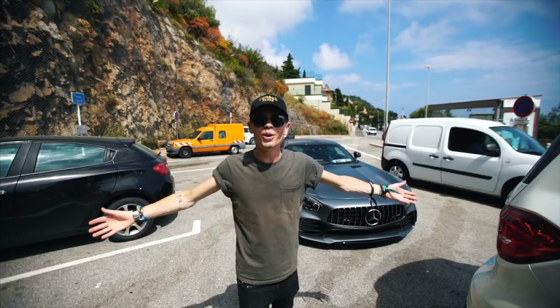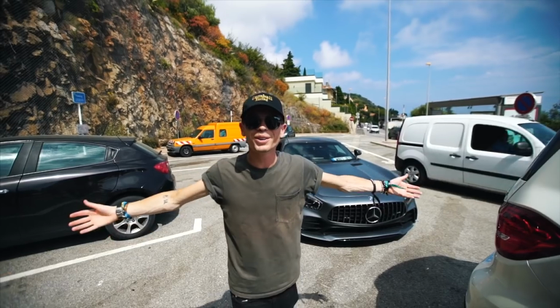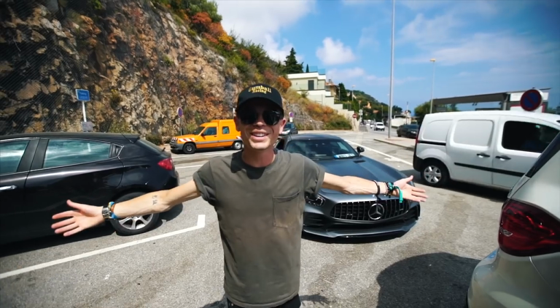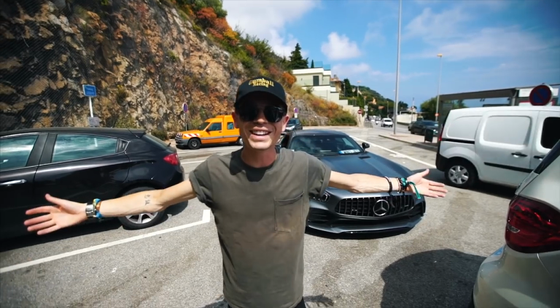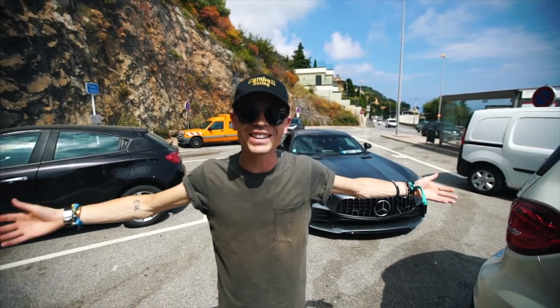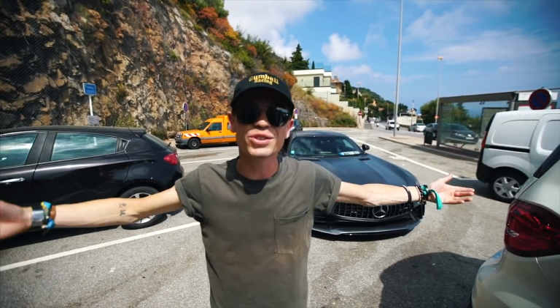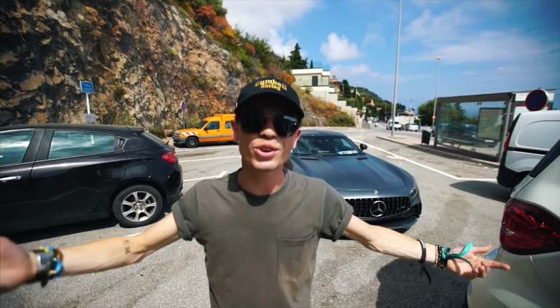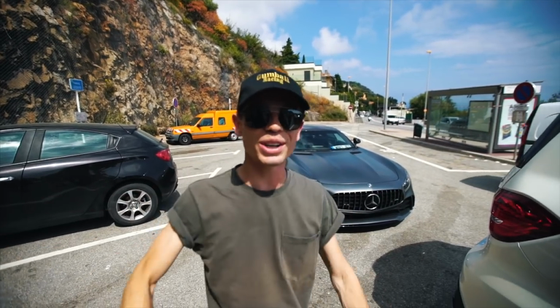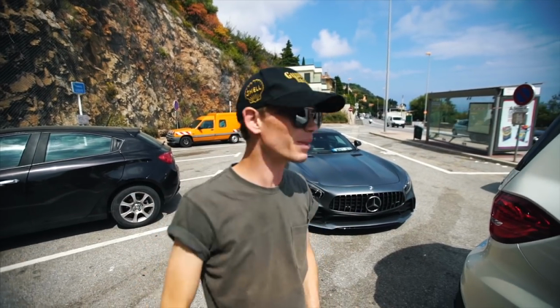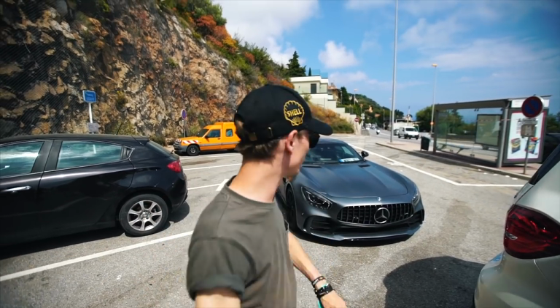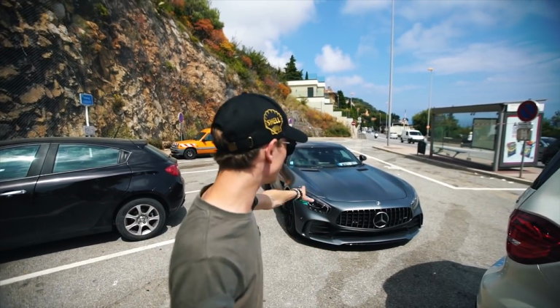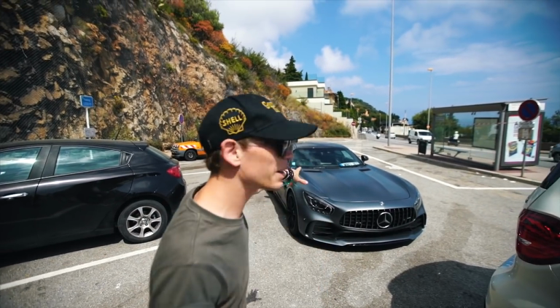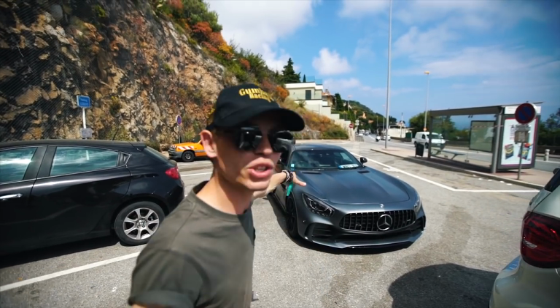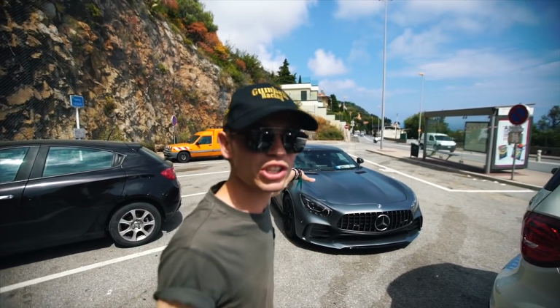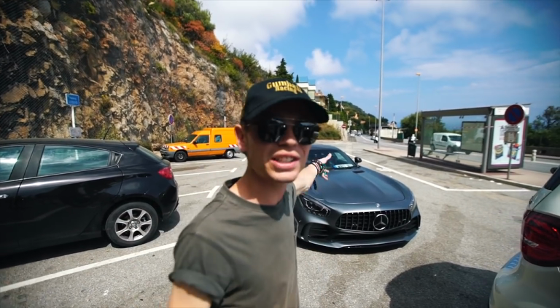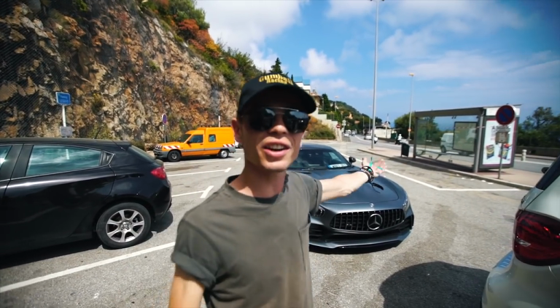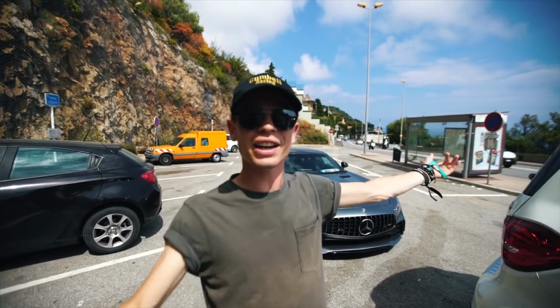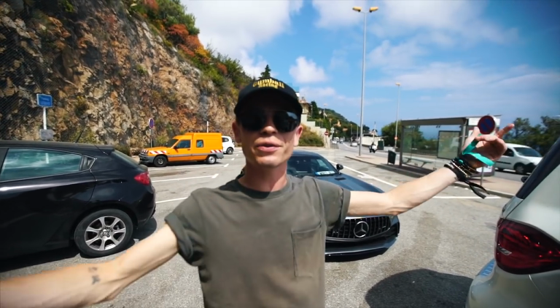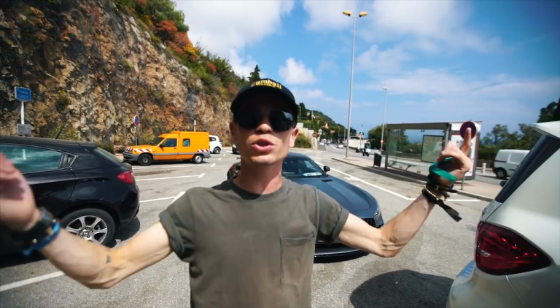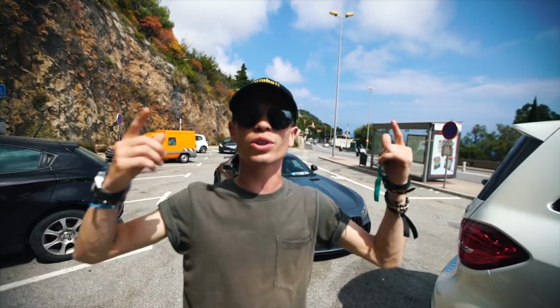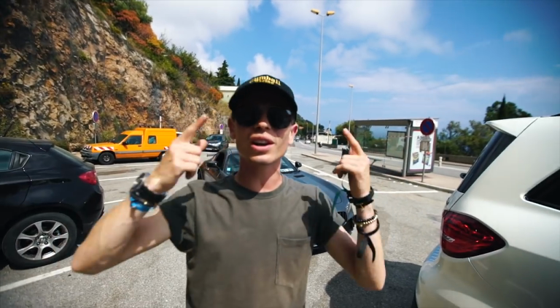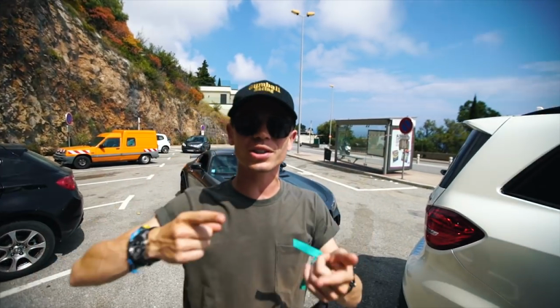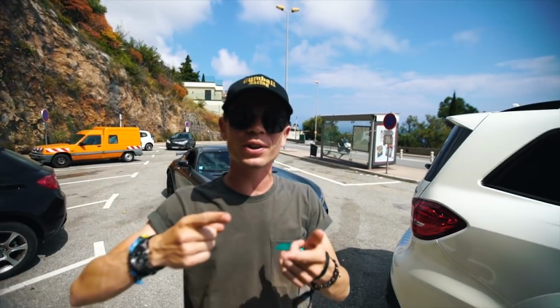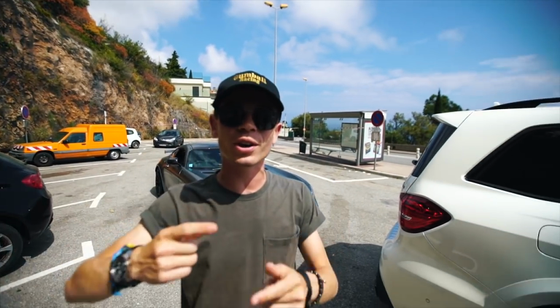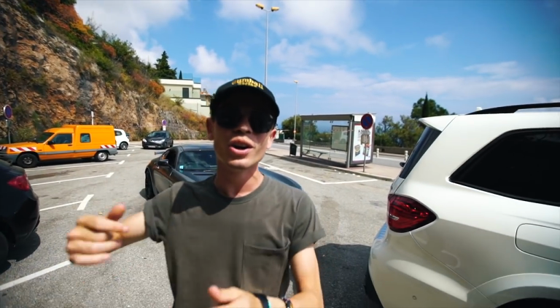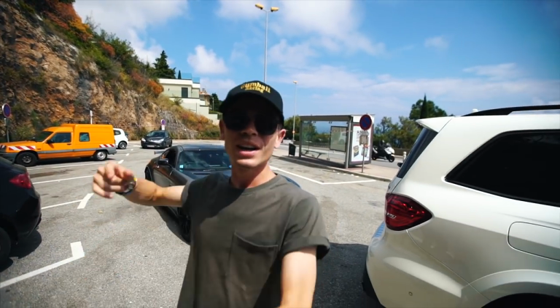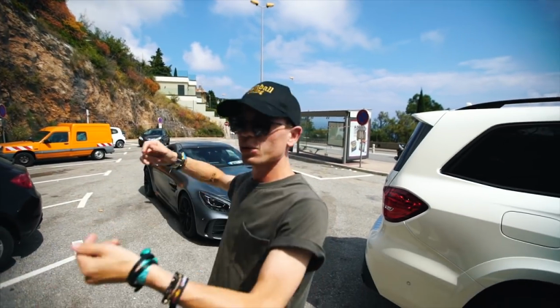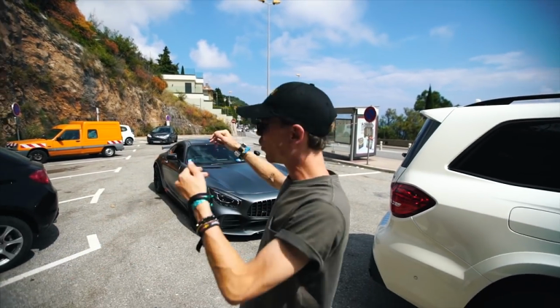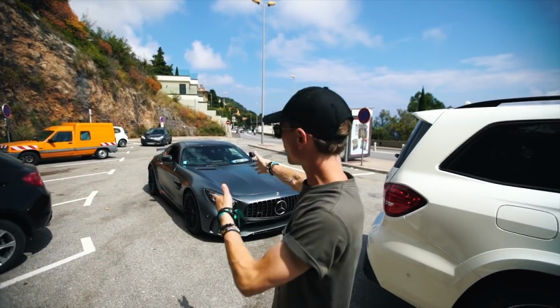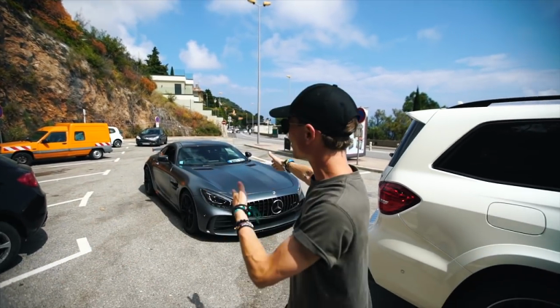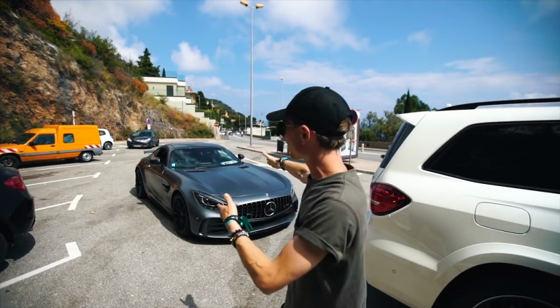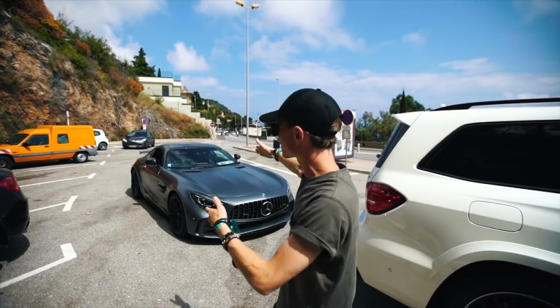Morning! You join me with the AMG GTR again. If you saw the last video, it was all about this.